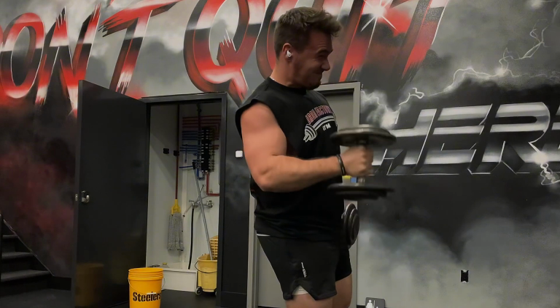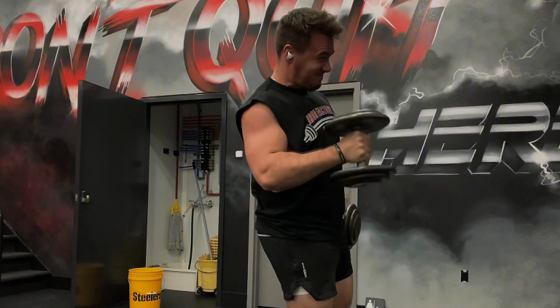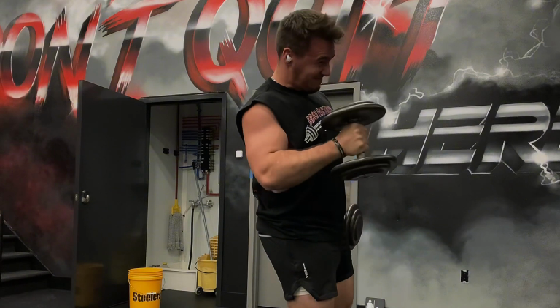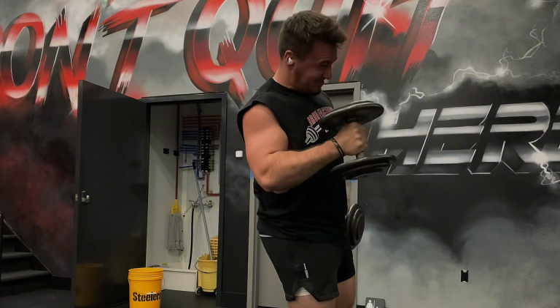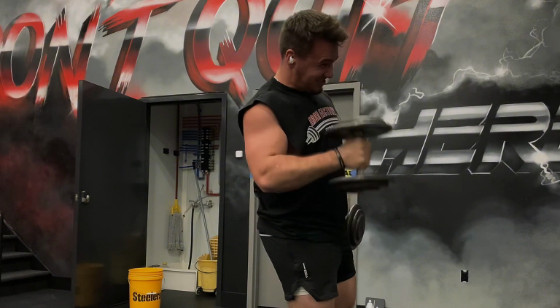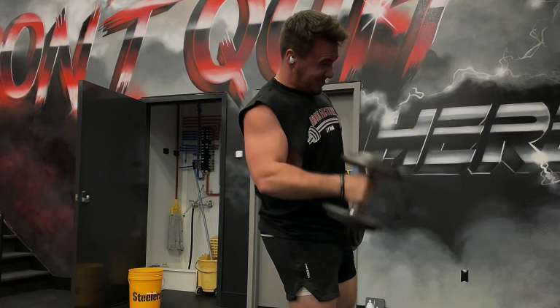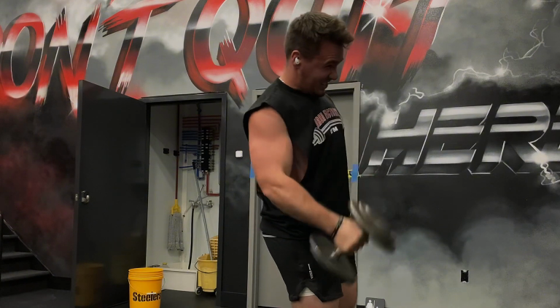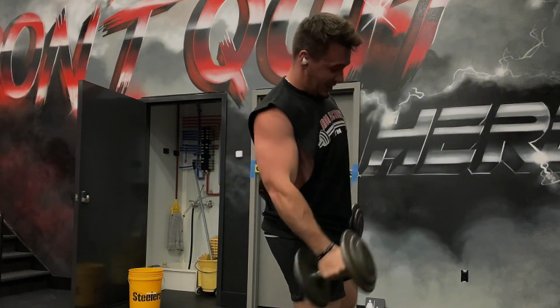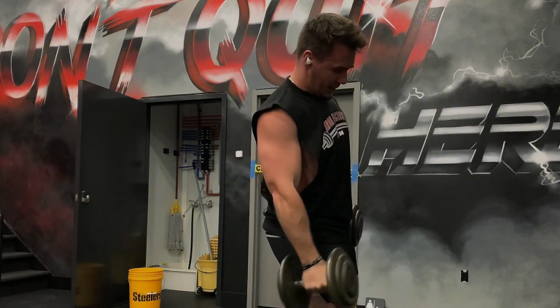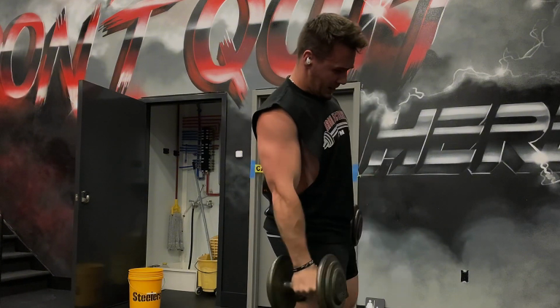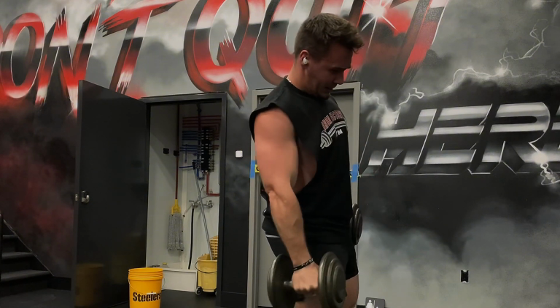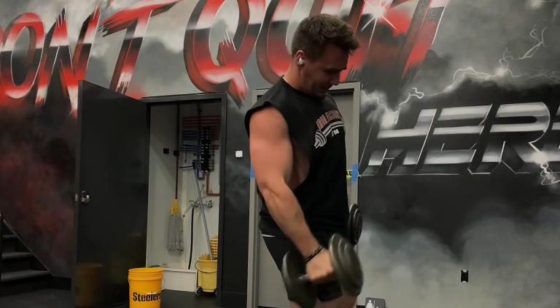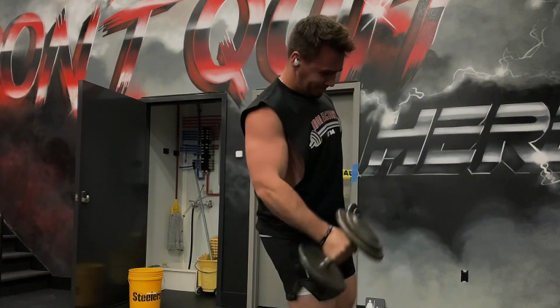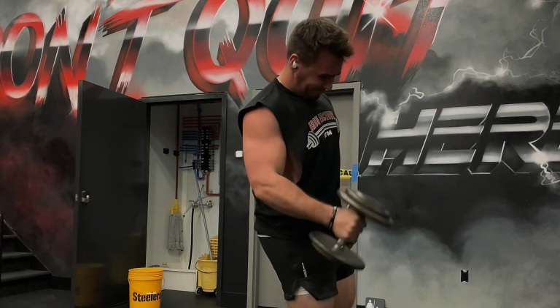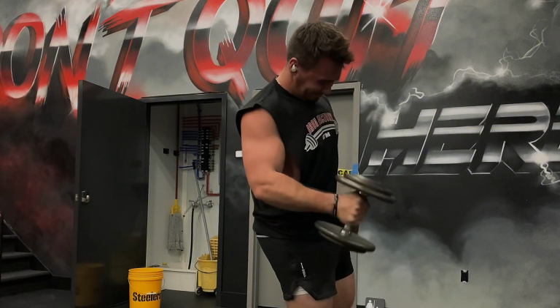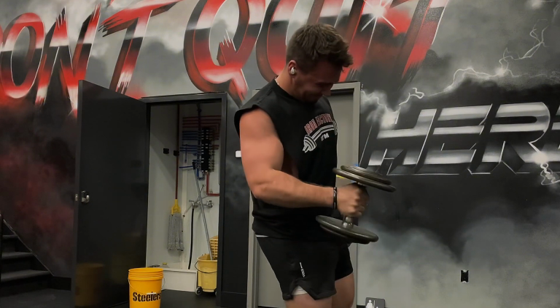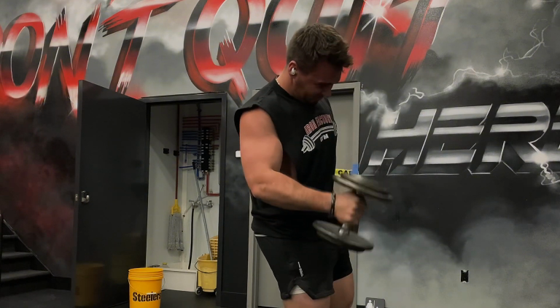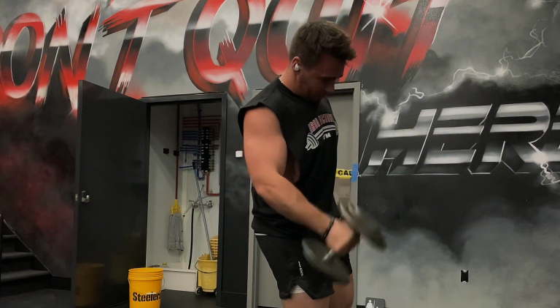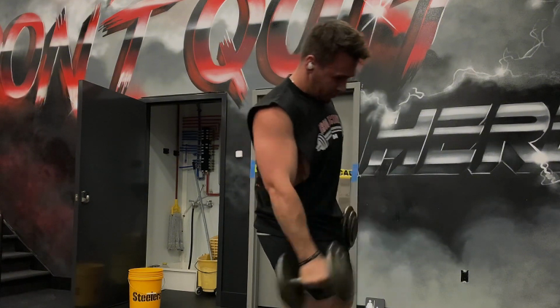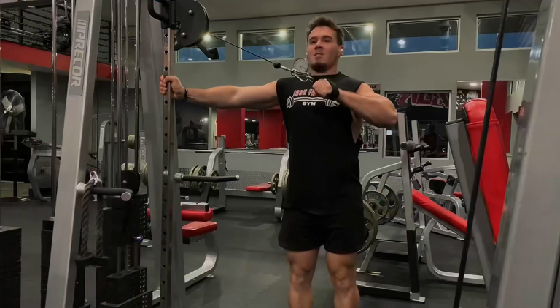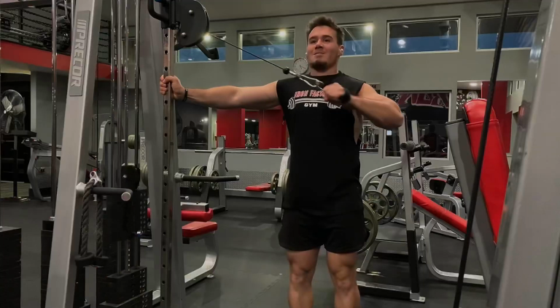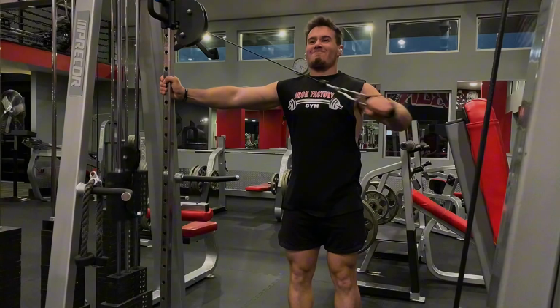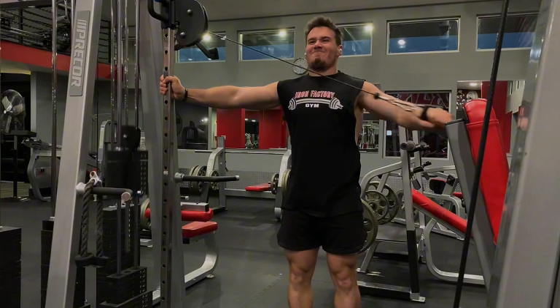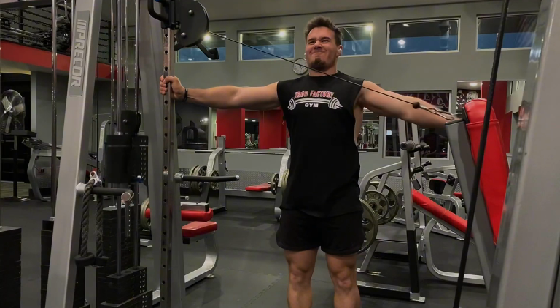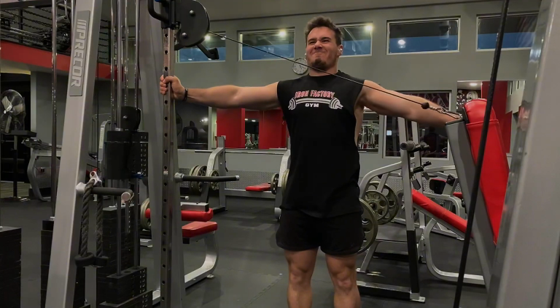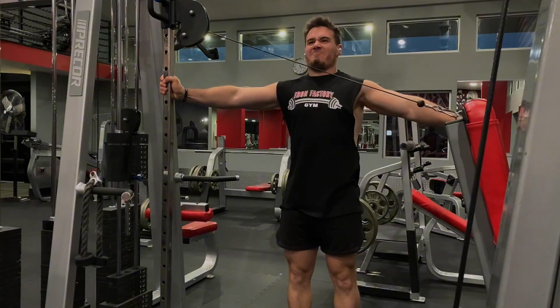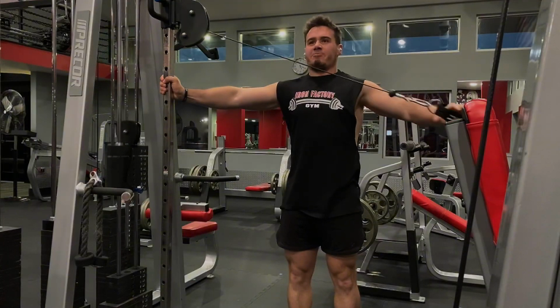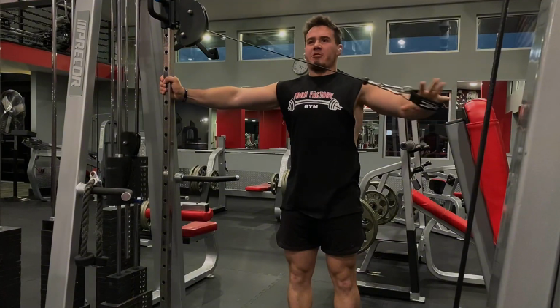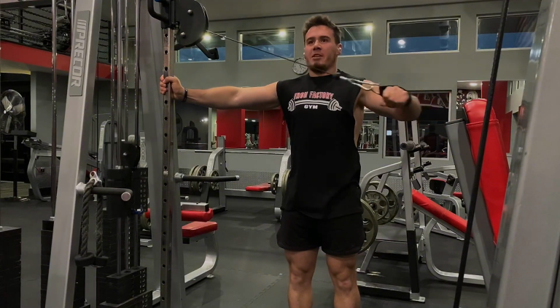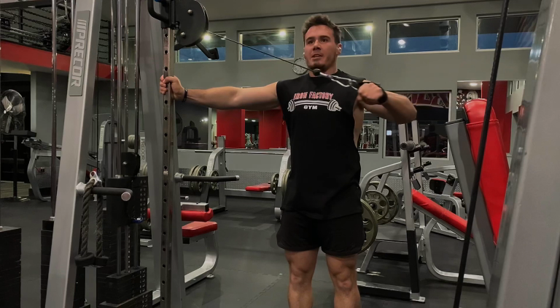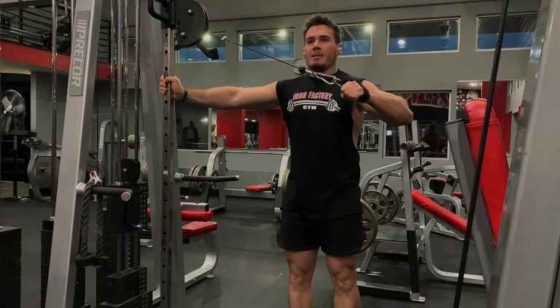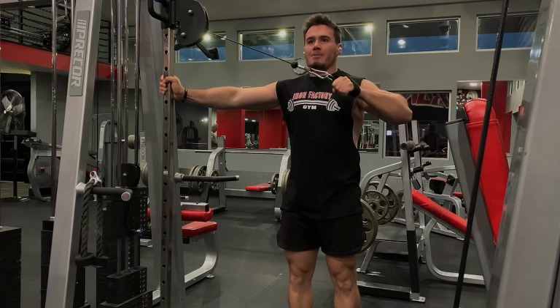Next I'm hitting single arm hammer curls with a 35-pound dumbbell. I get 11, 10, and then 9 reps.